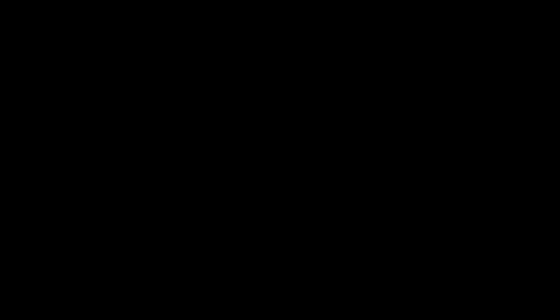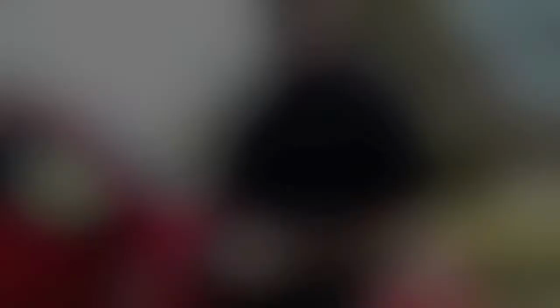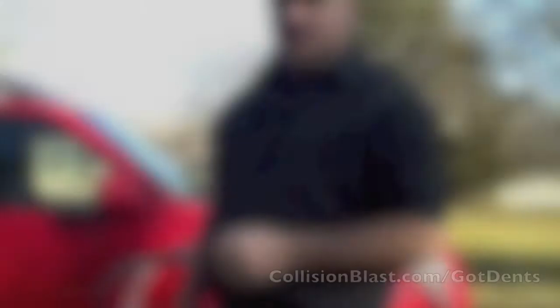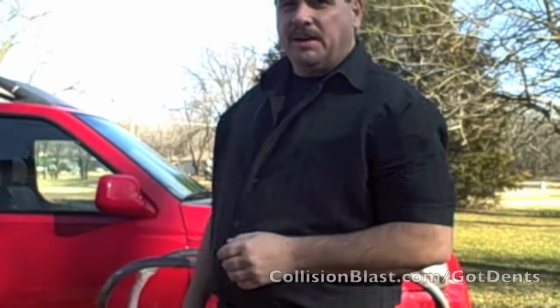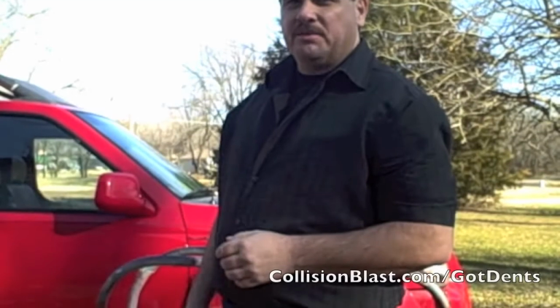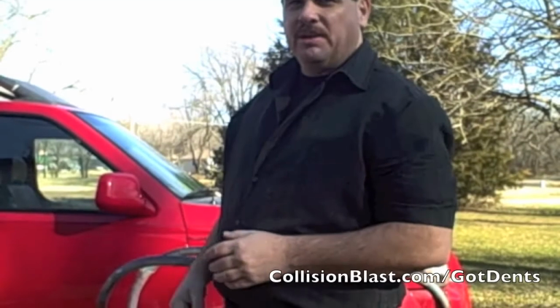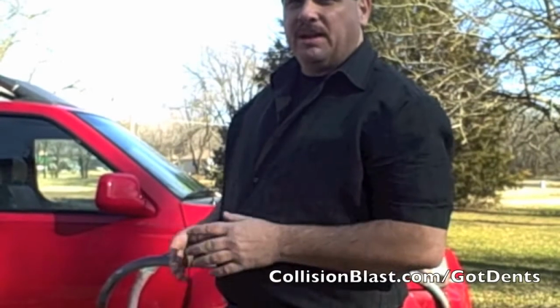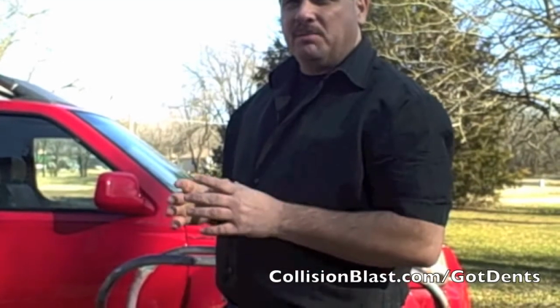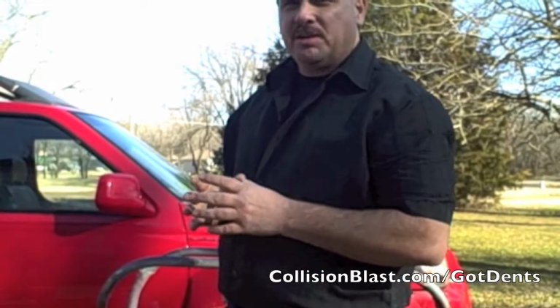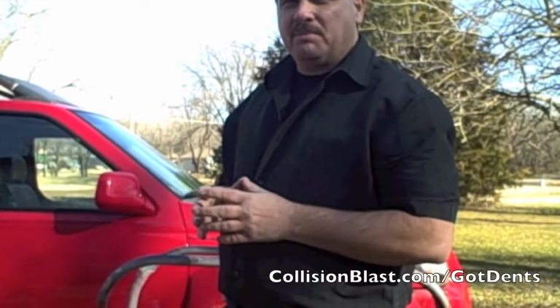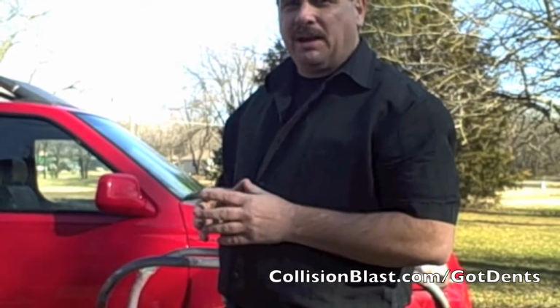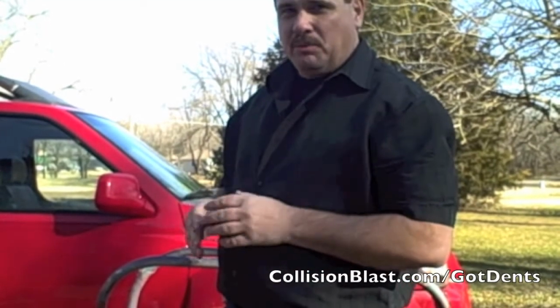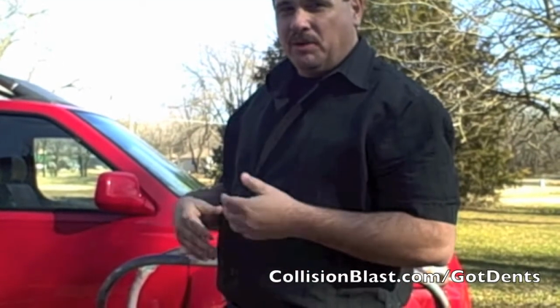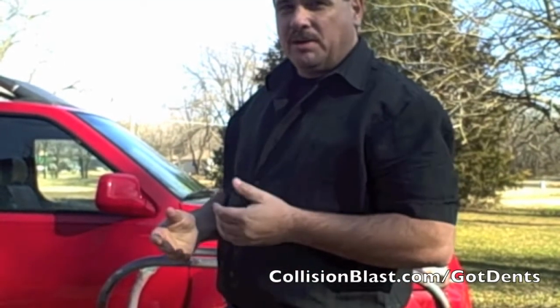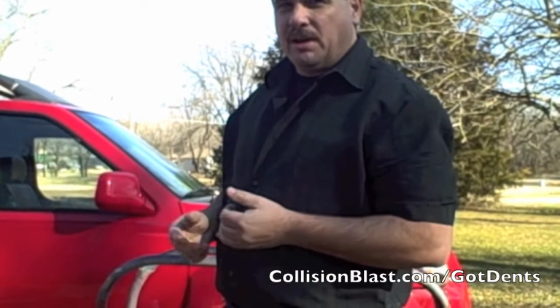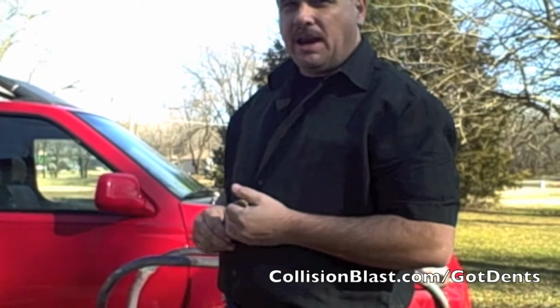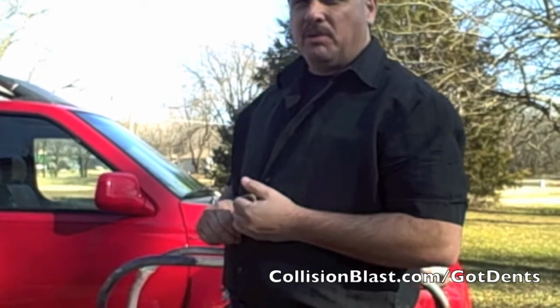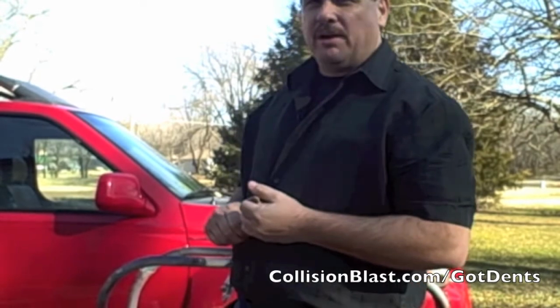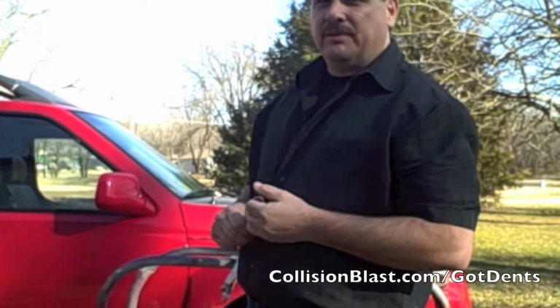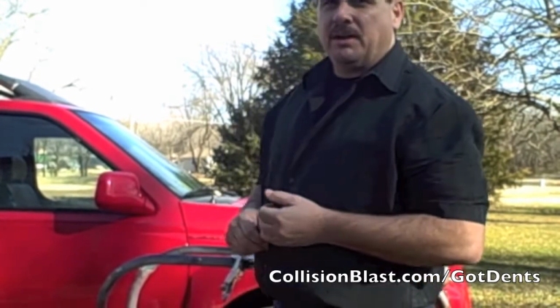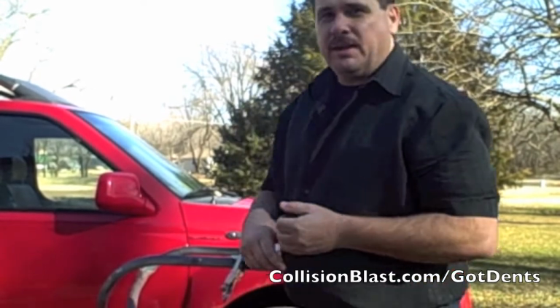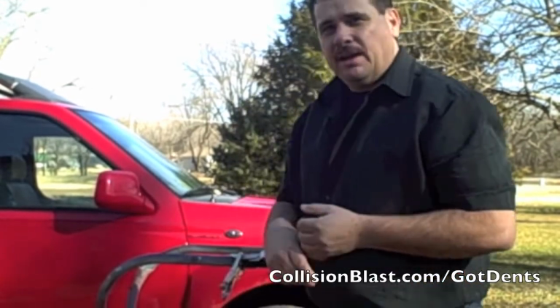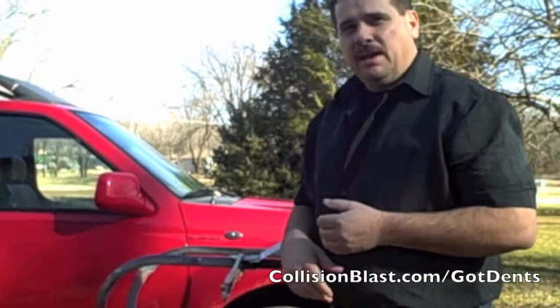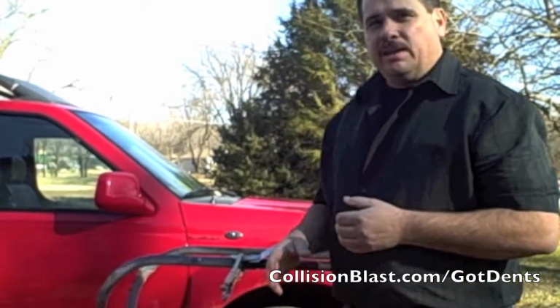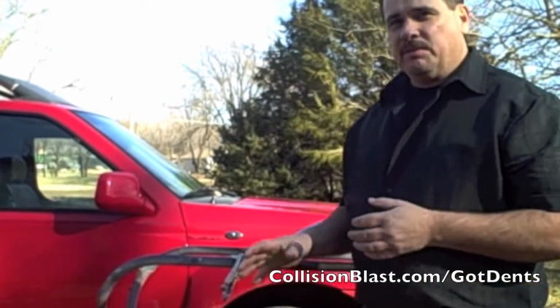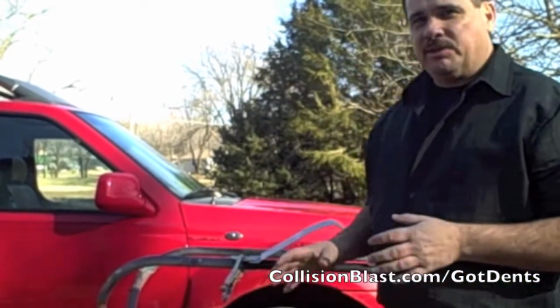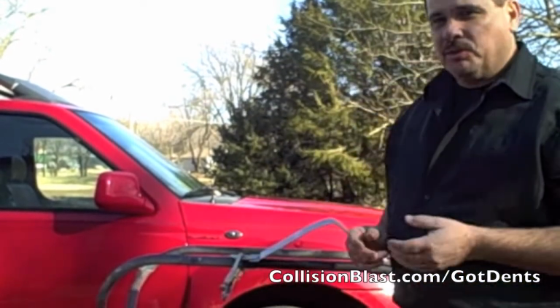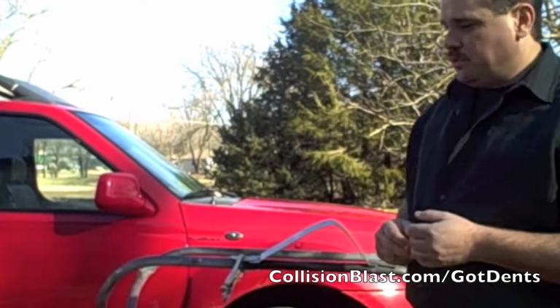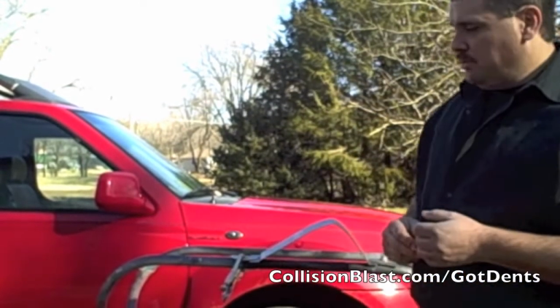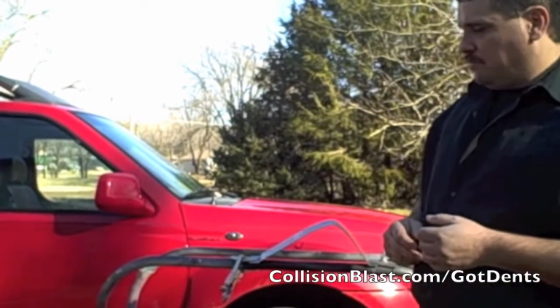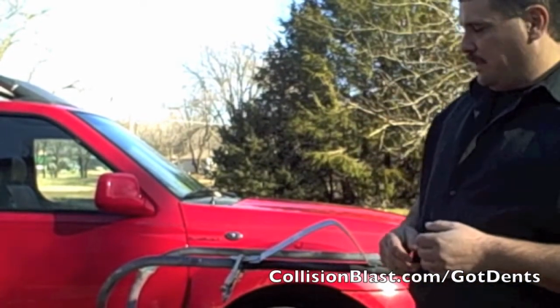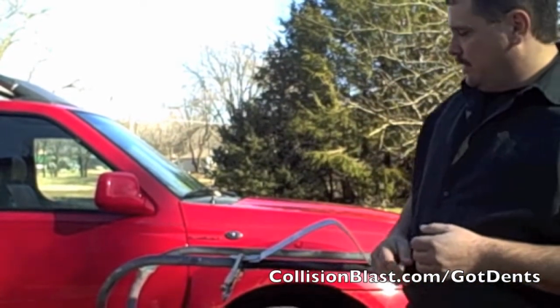Hi, this is Donnie Smith, and I'm going to talk about hammer-on dolly, hammer-off dolly, and some of the tools used for that.